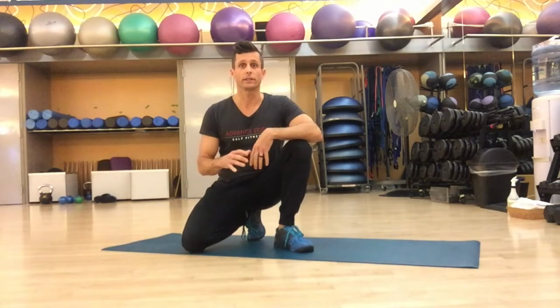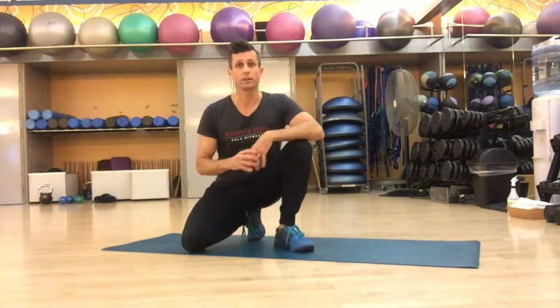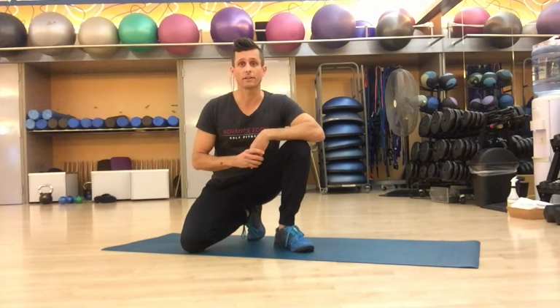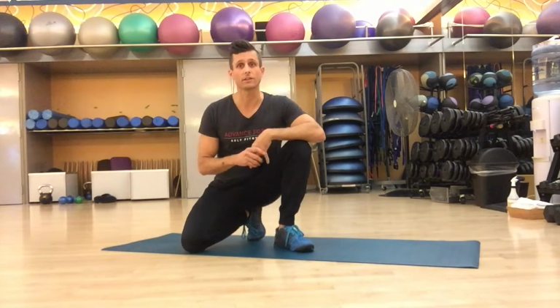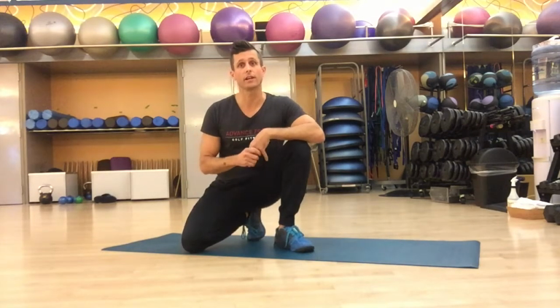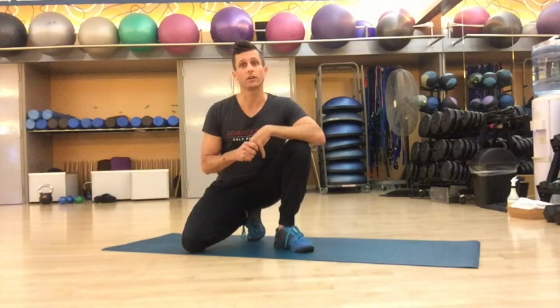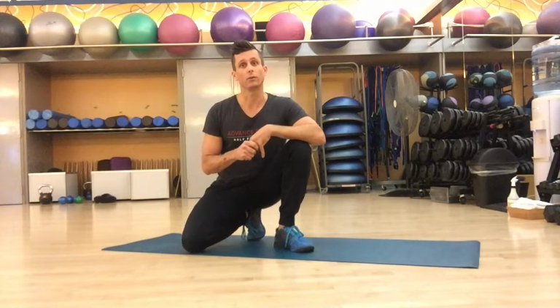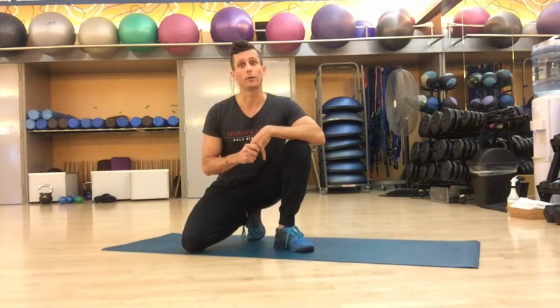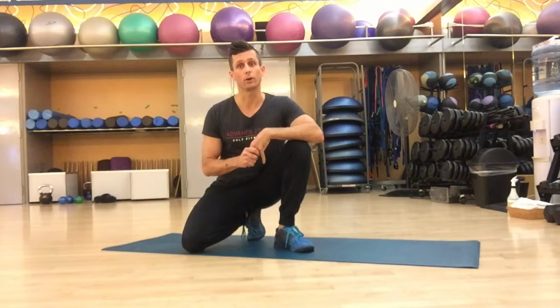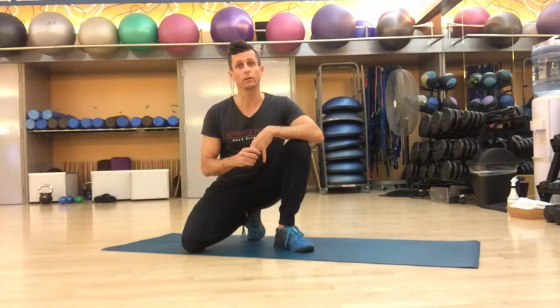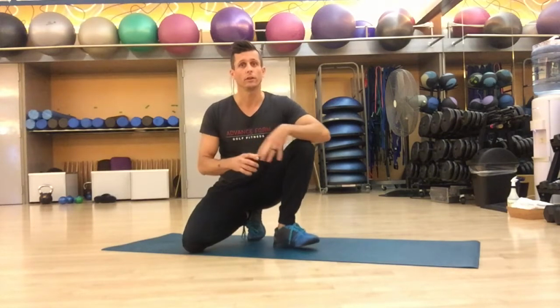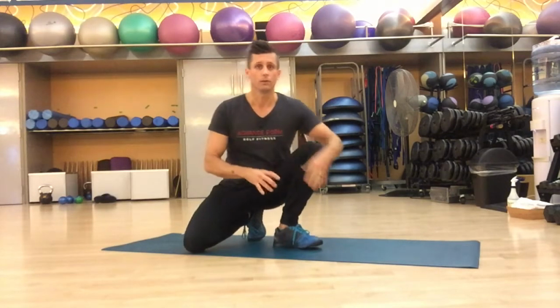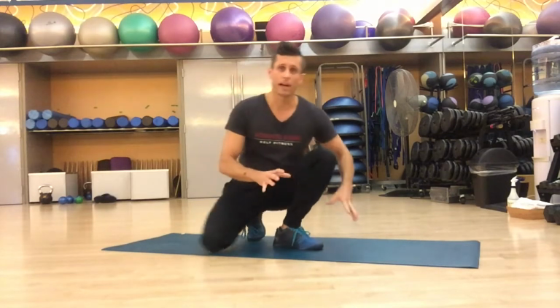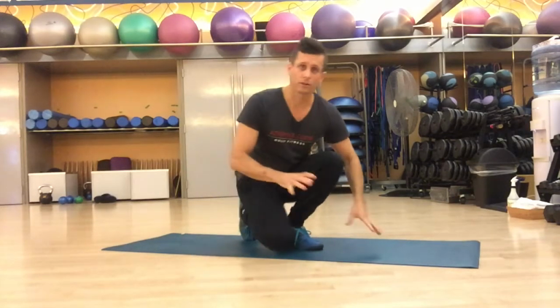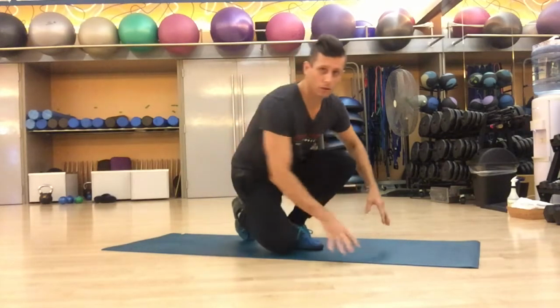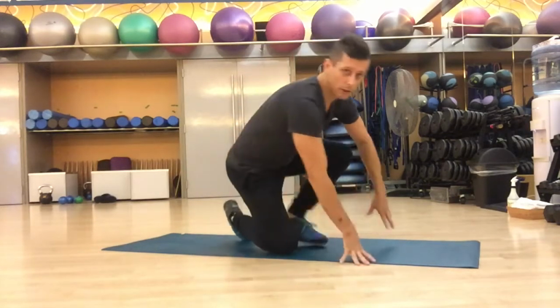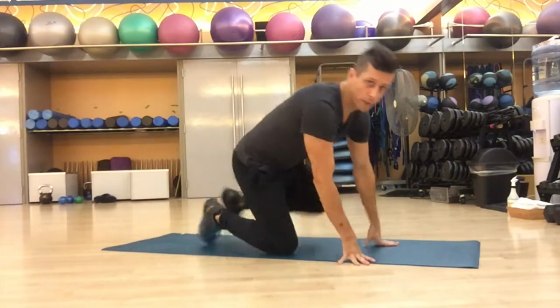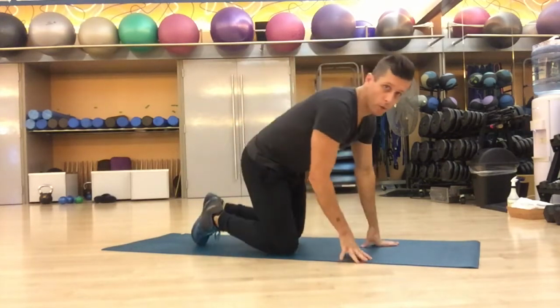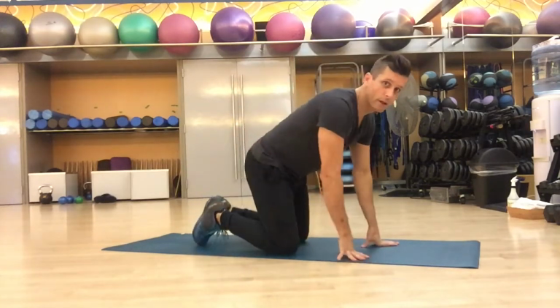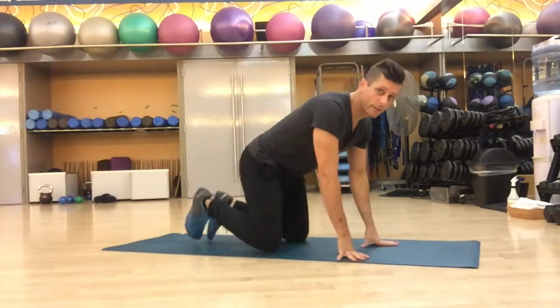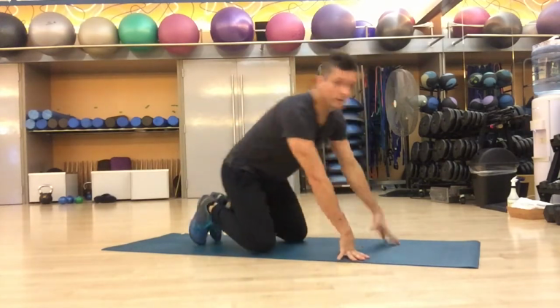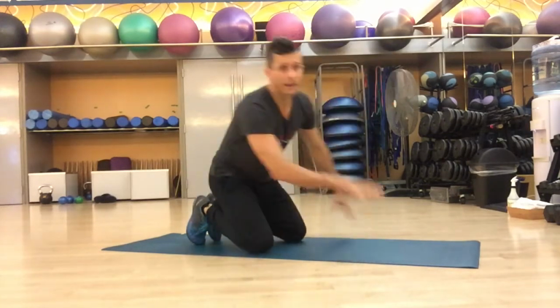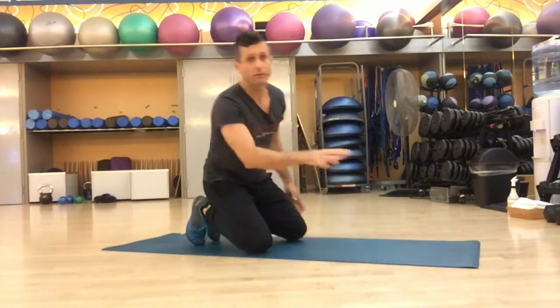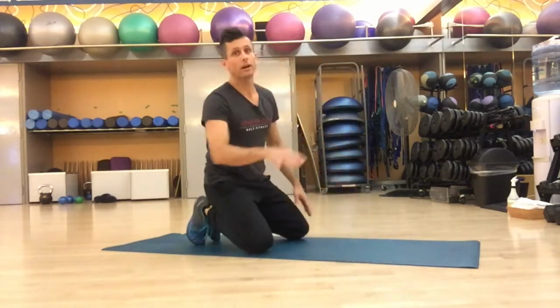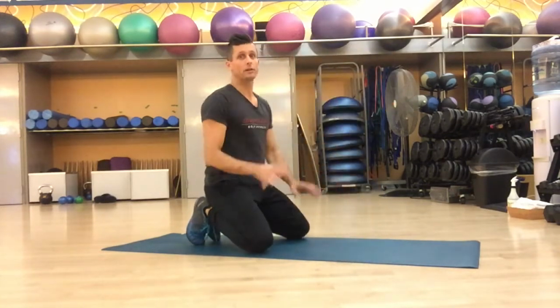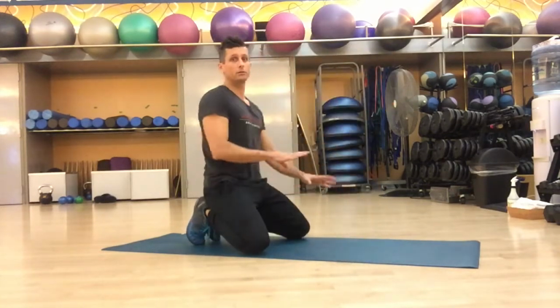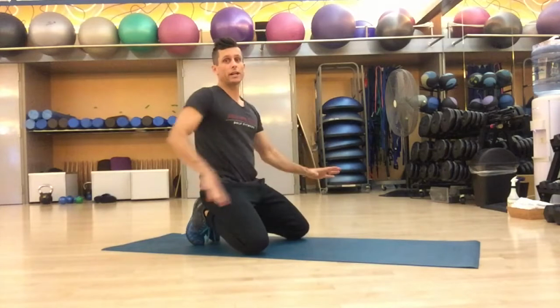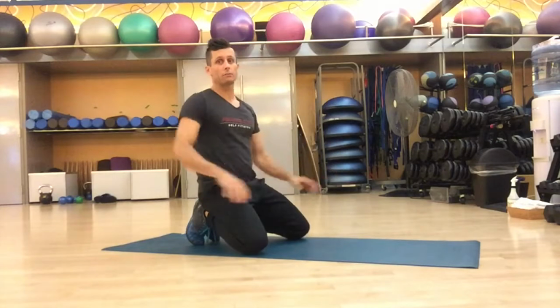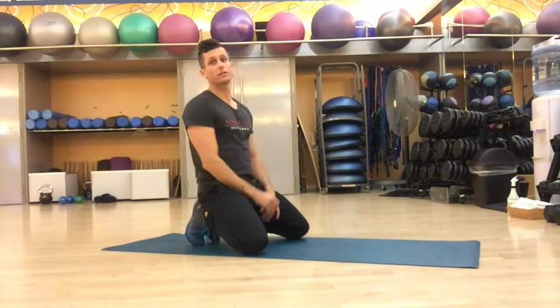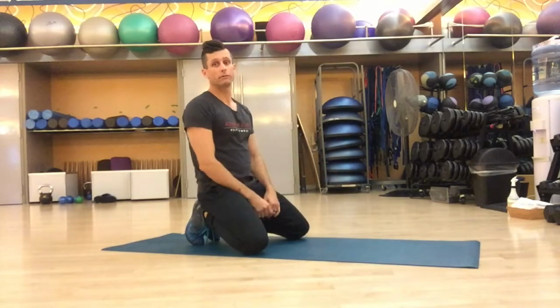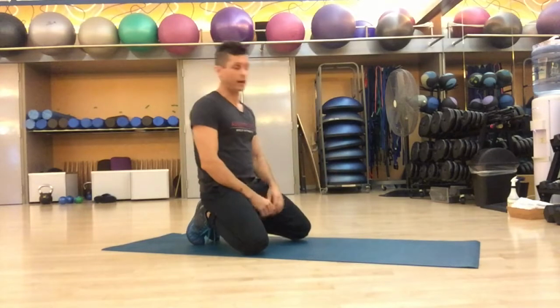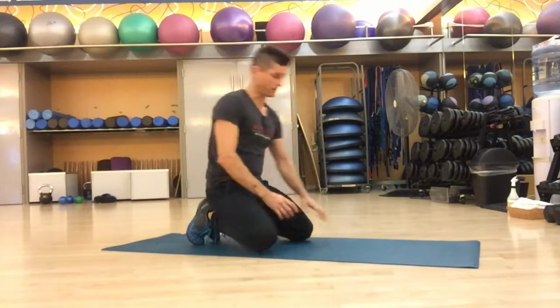Let's get started on this exercise called Around the World, which challenges you a little bit more every time that you change the position of your hands.